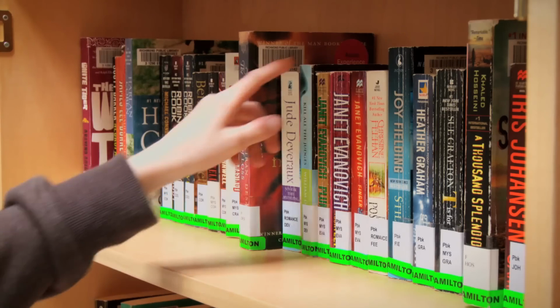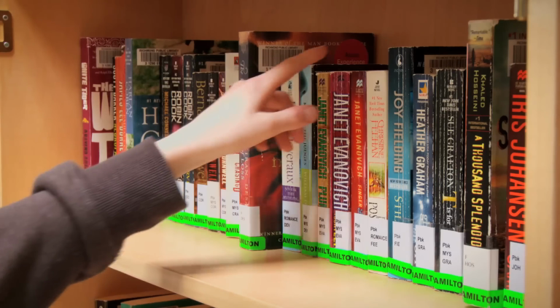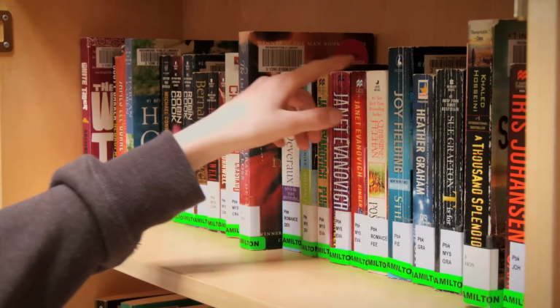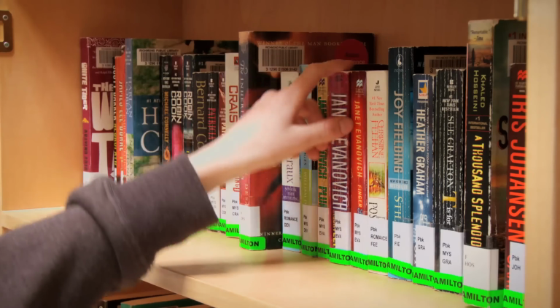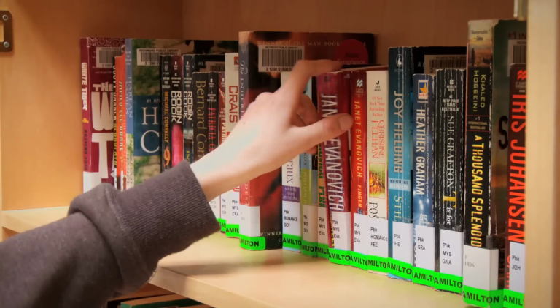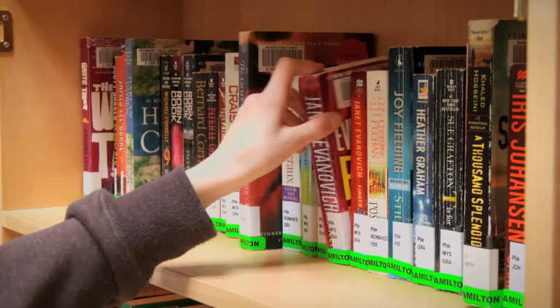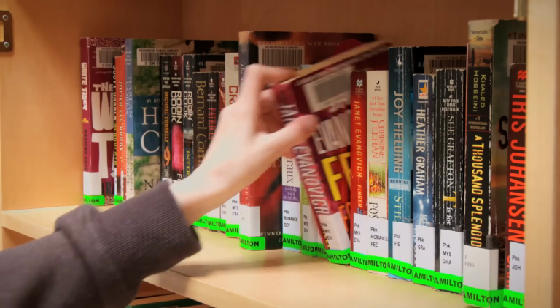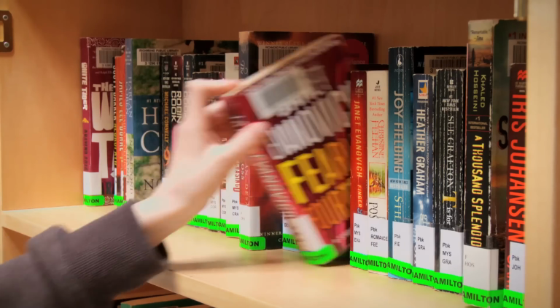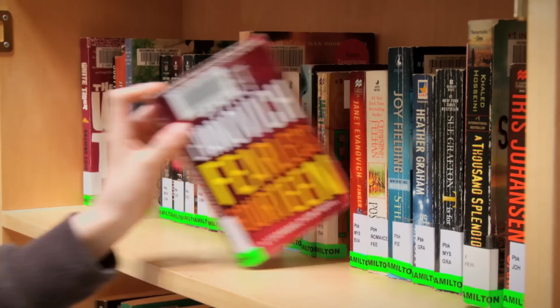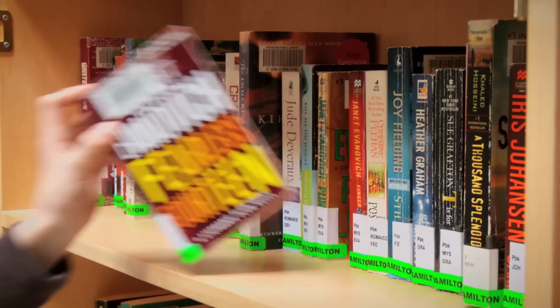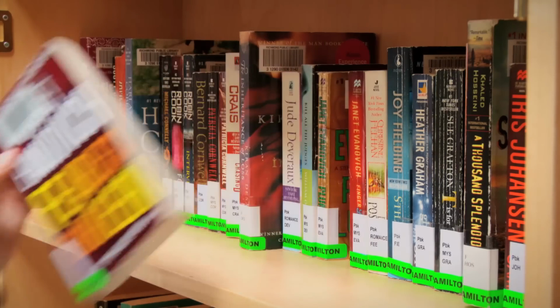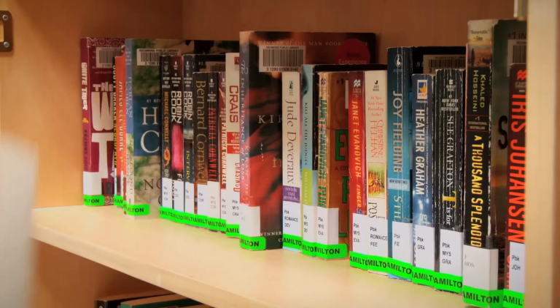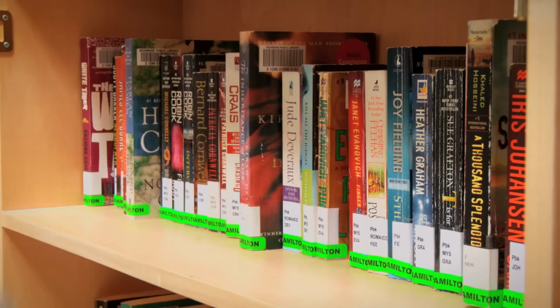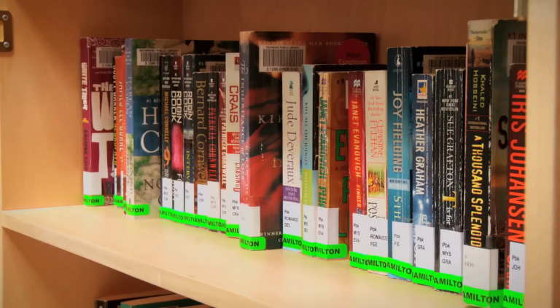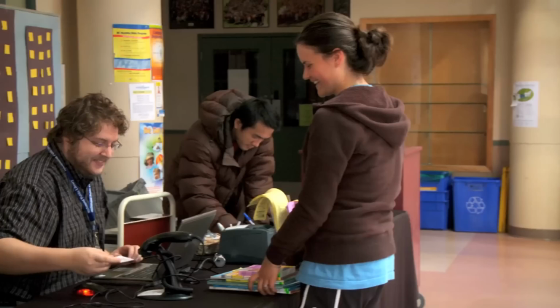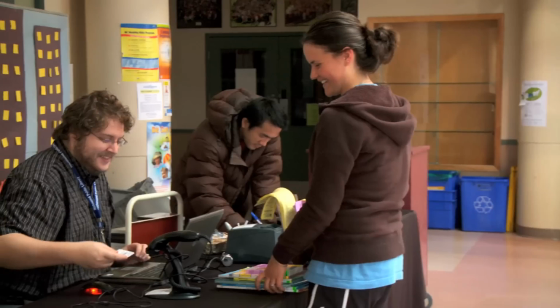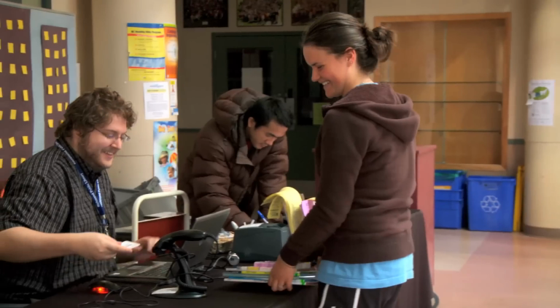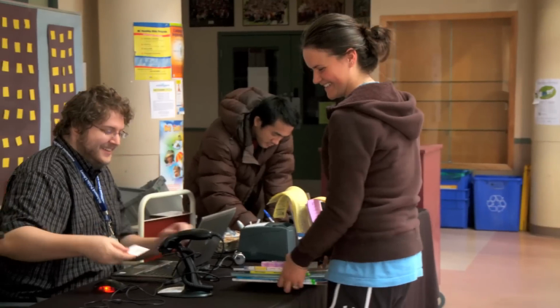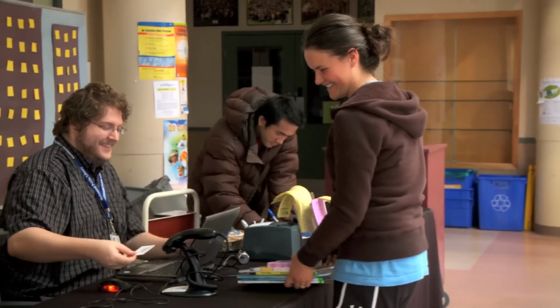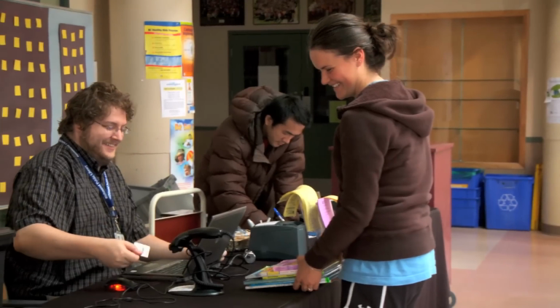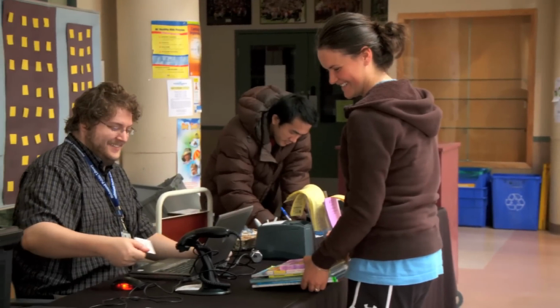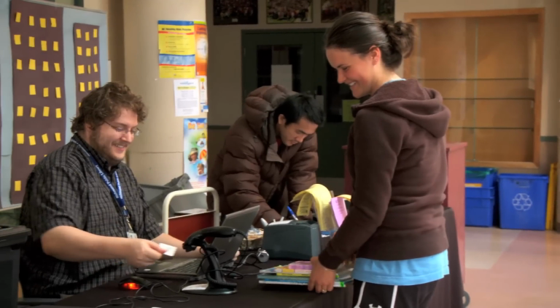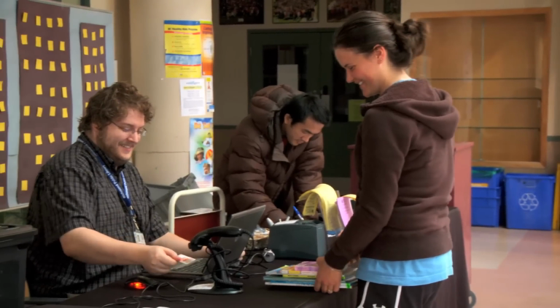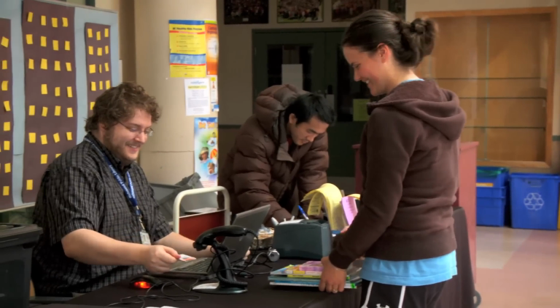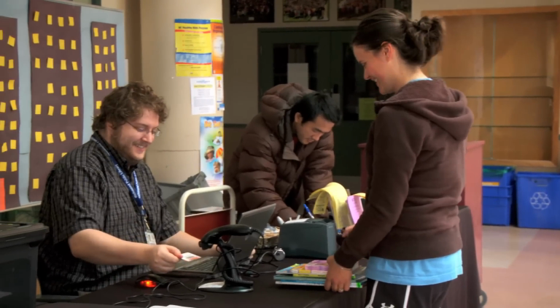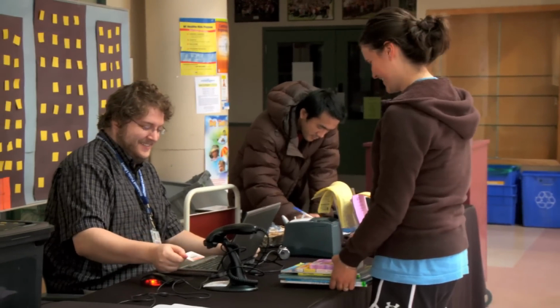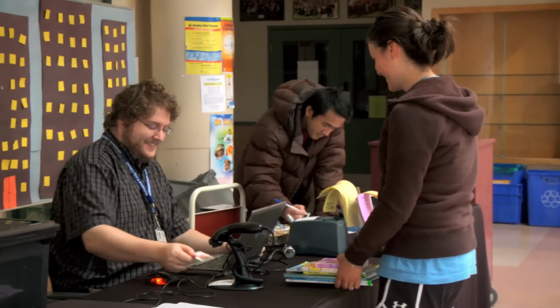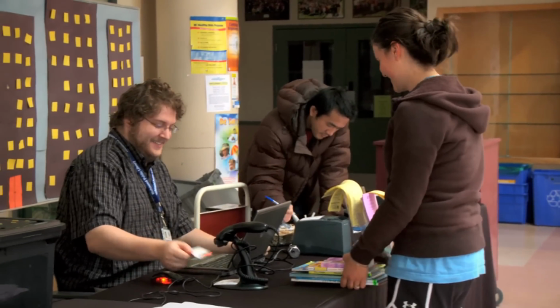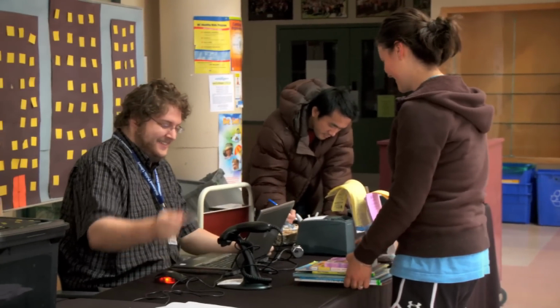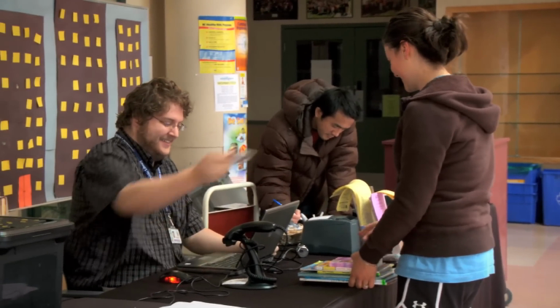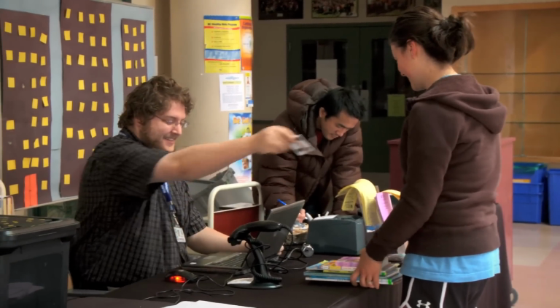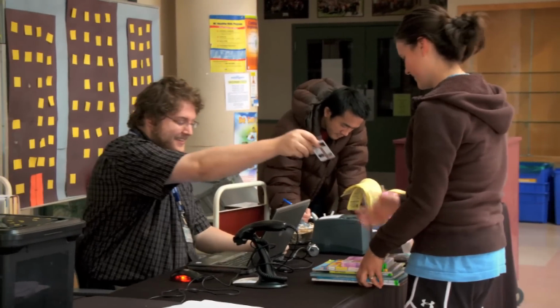On Saturdays, library service is available and children's storytime happens in the Rotunda.